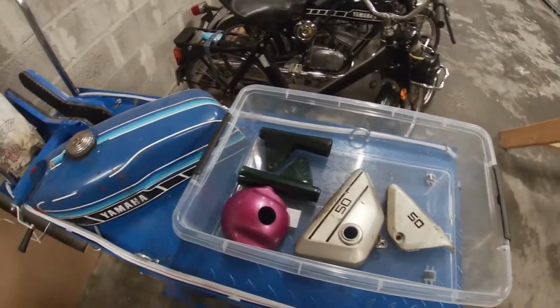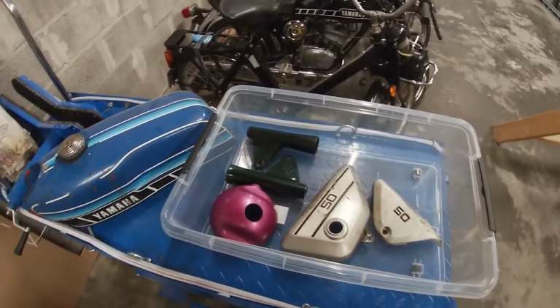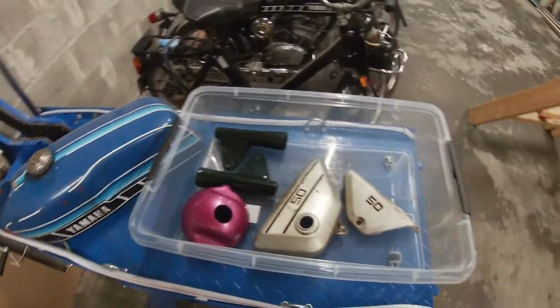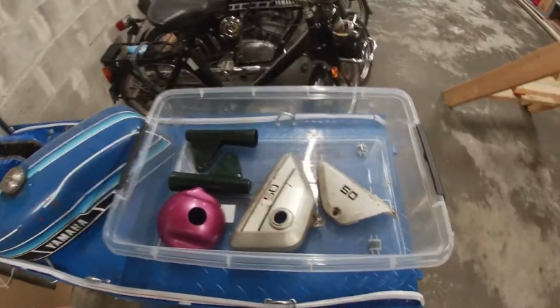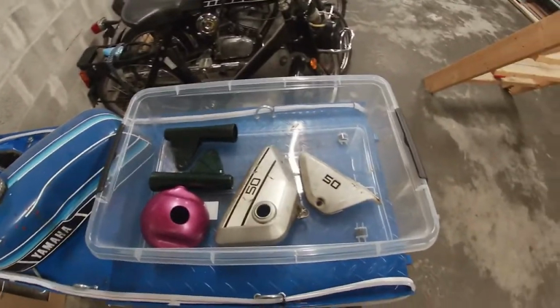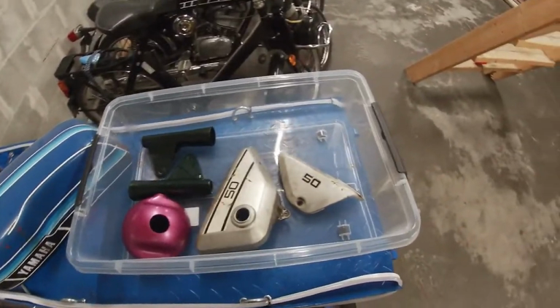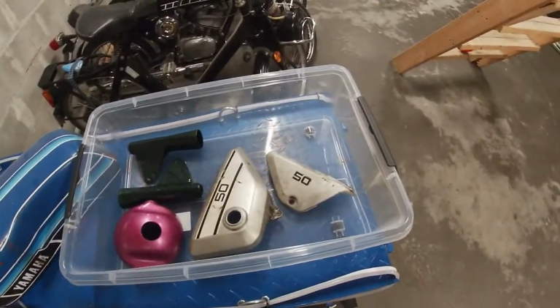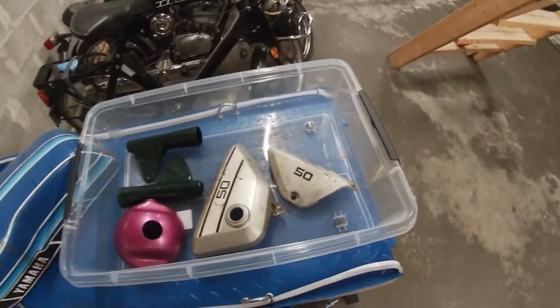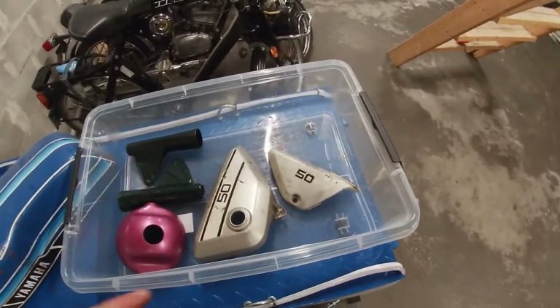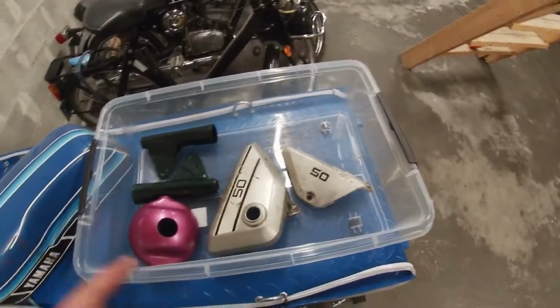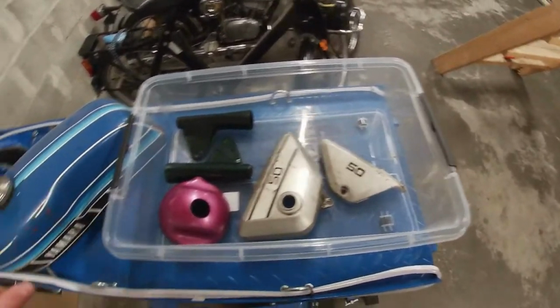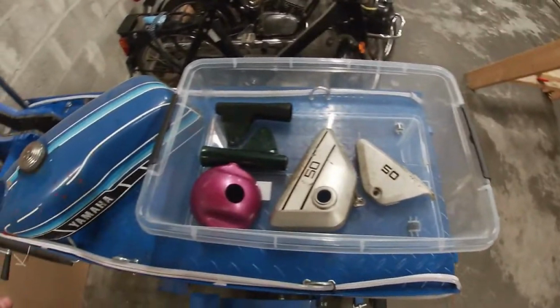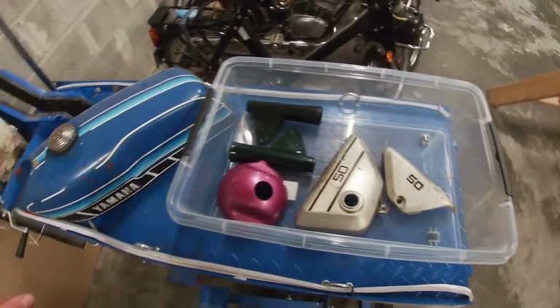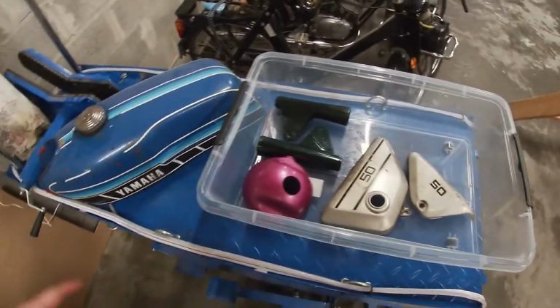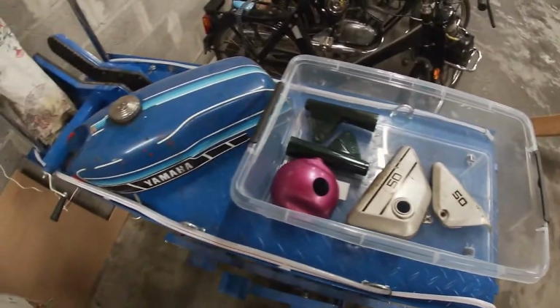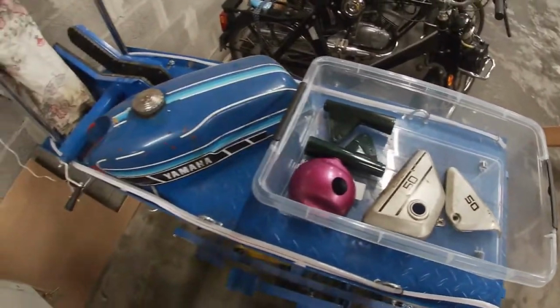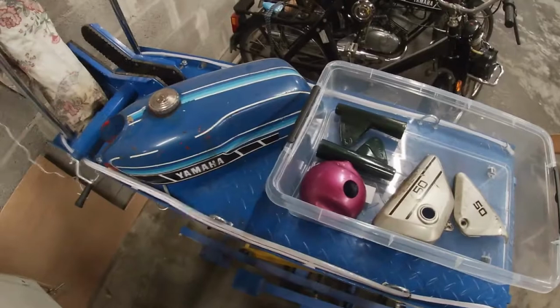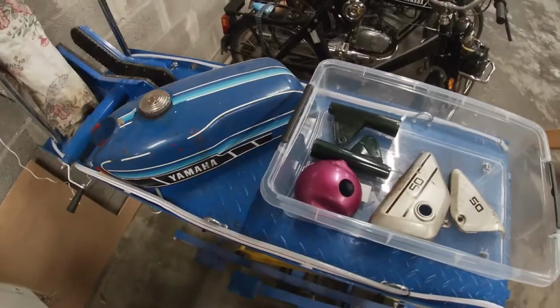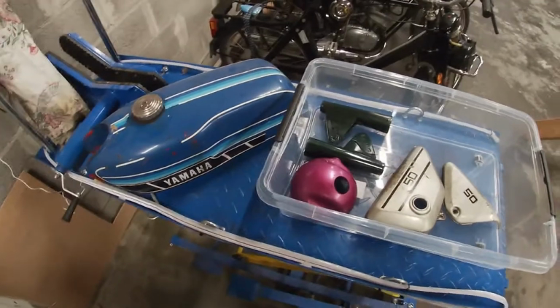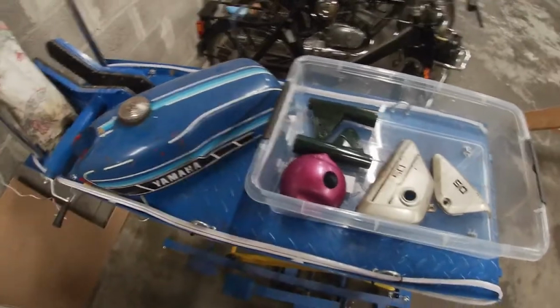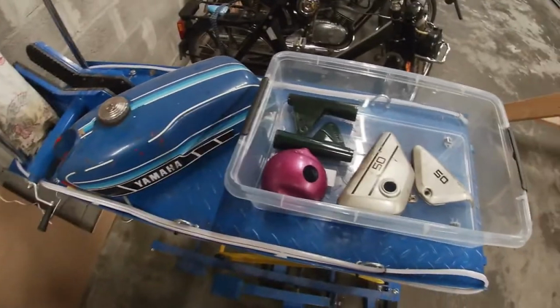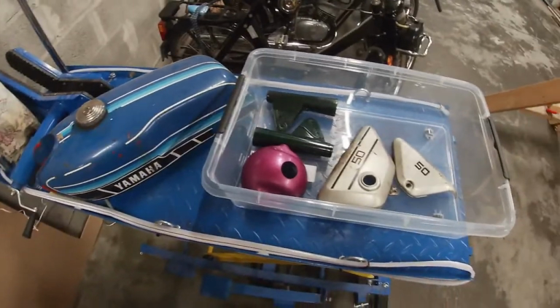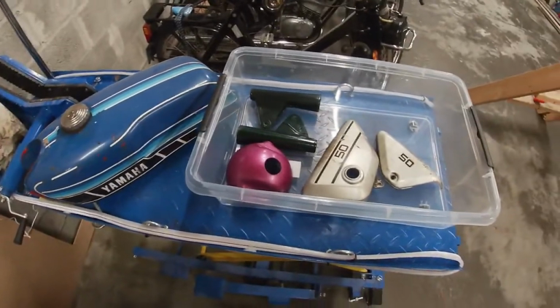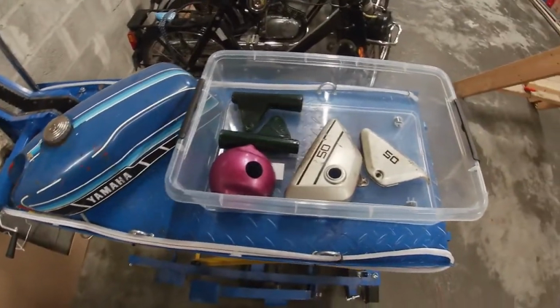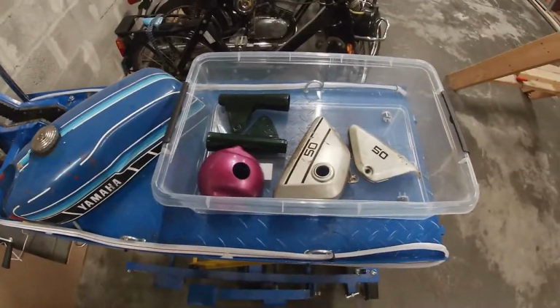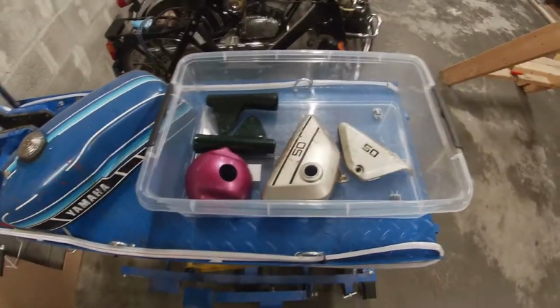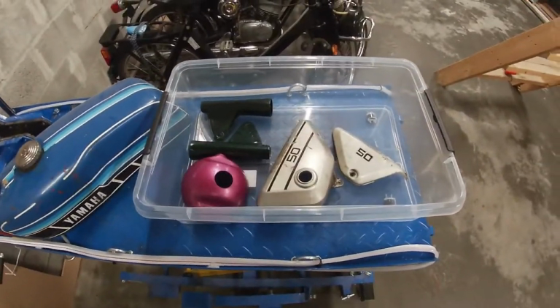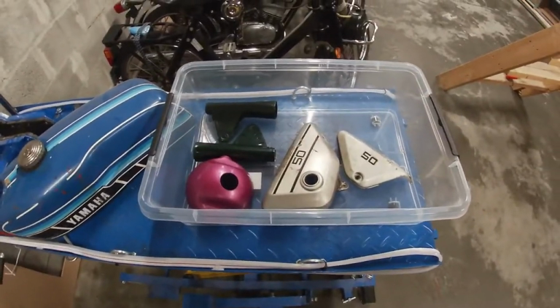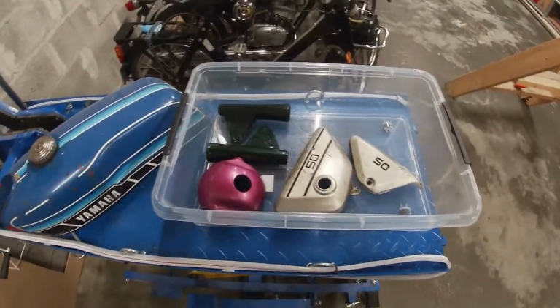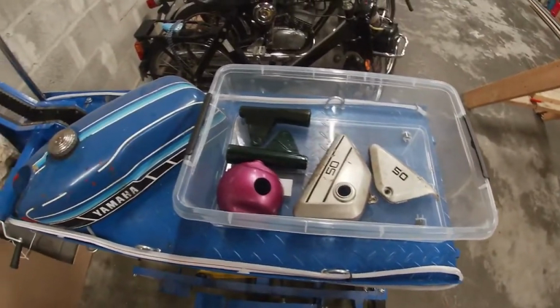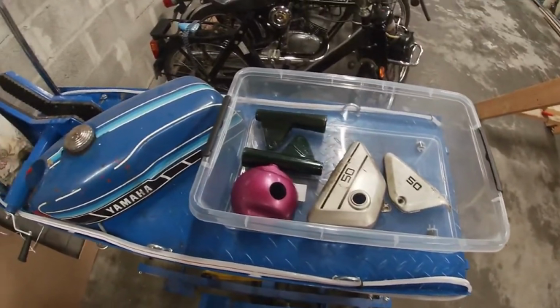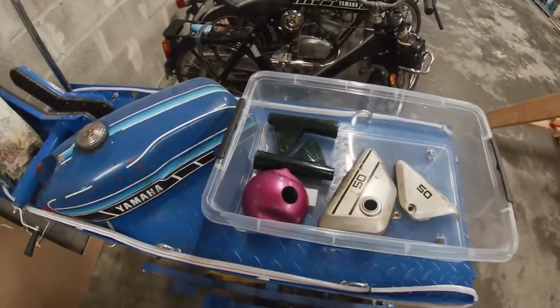I have some new stickers. I have all the parts. I'm going to bring them to the painter and hopefully I get them back fast.